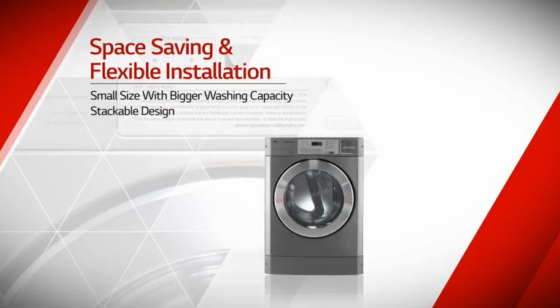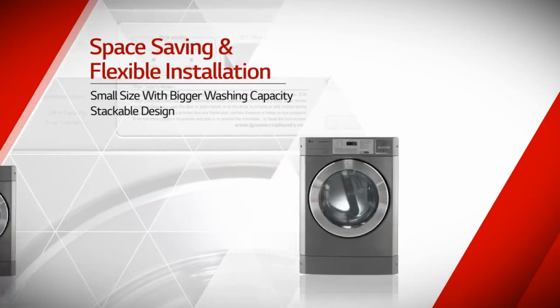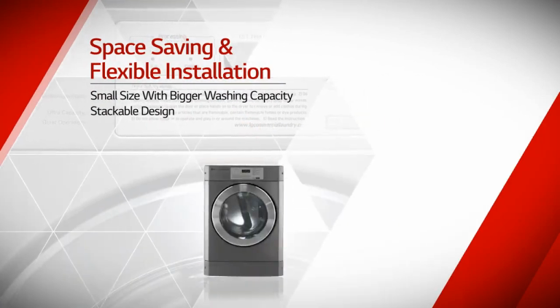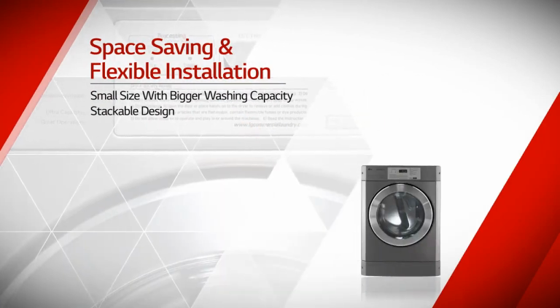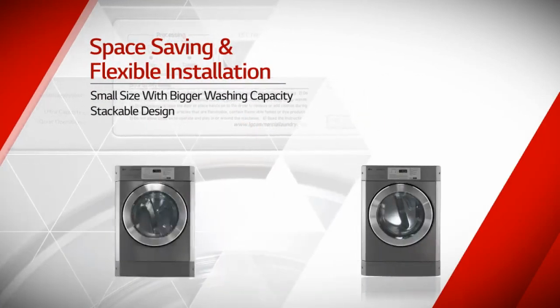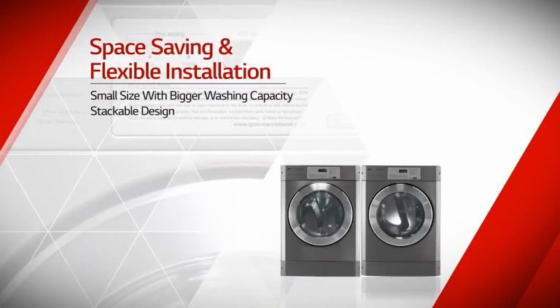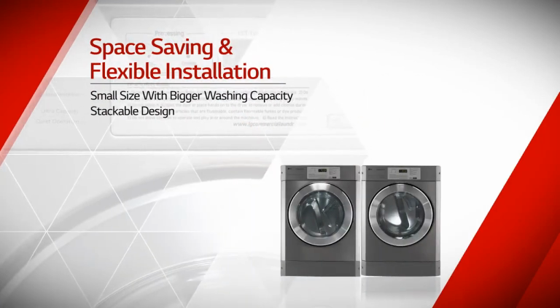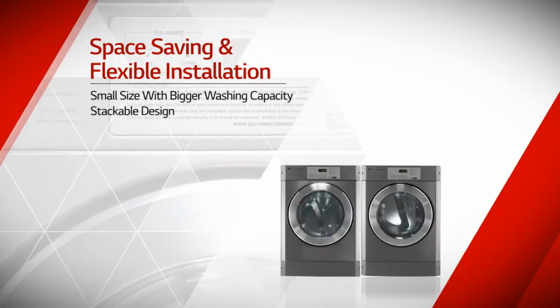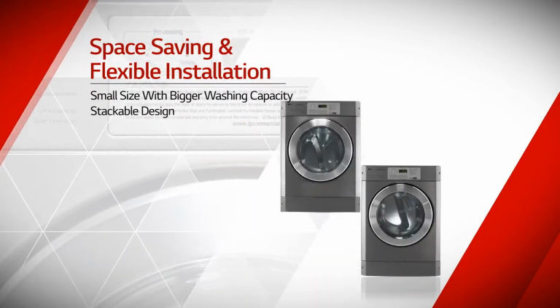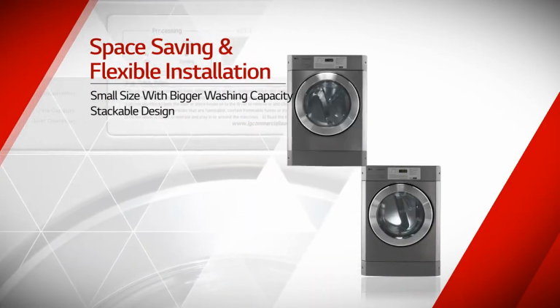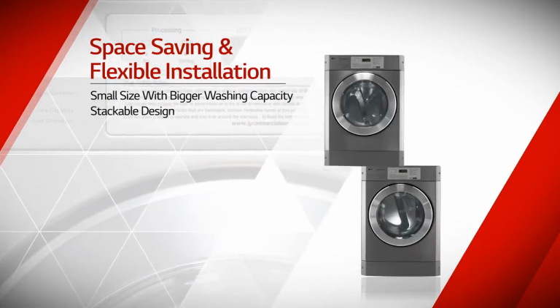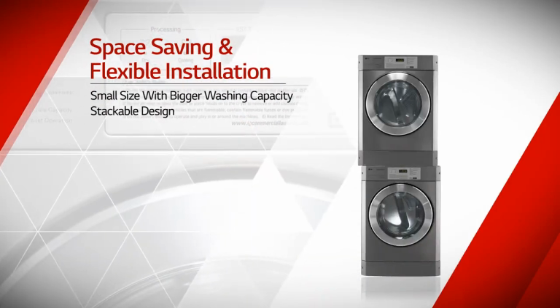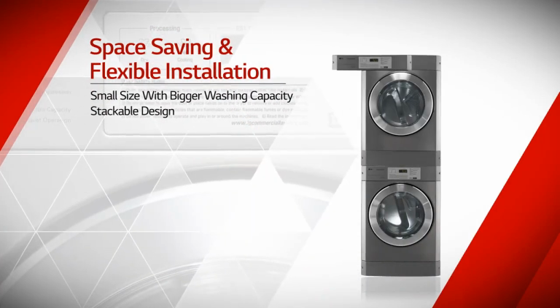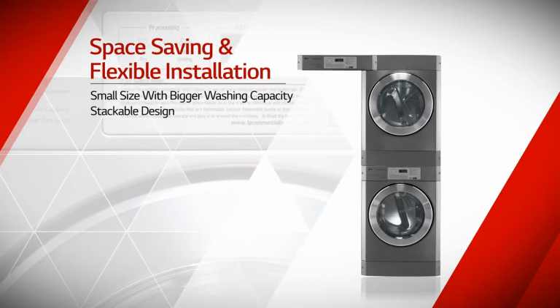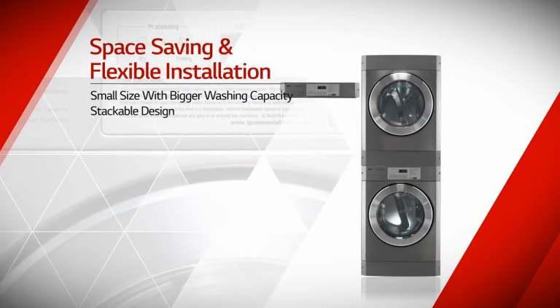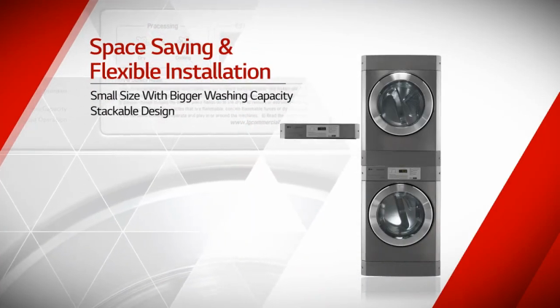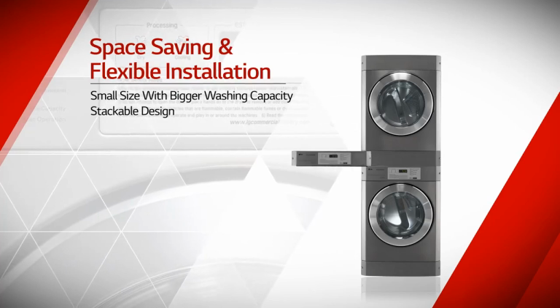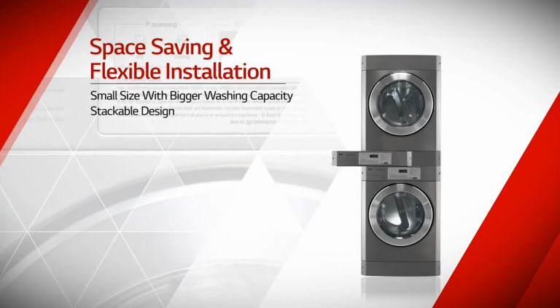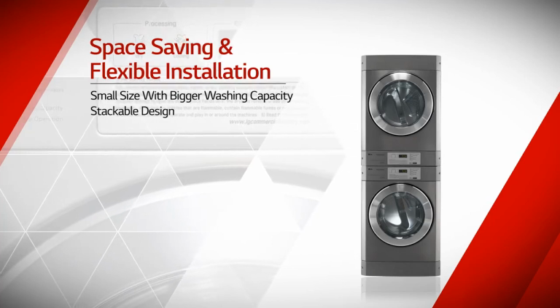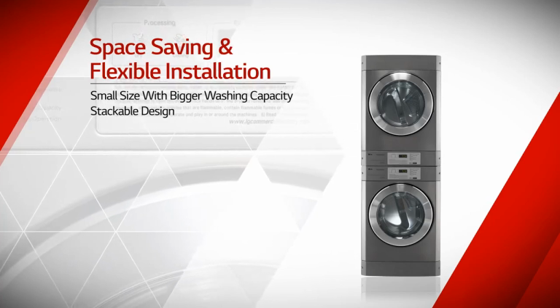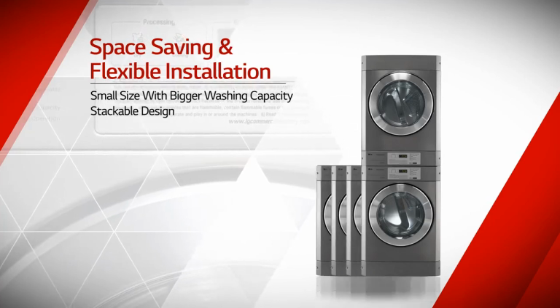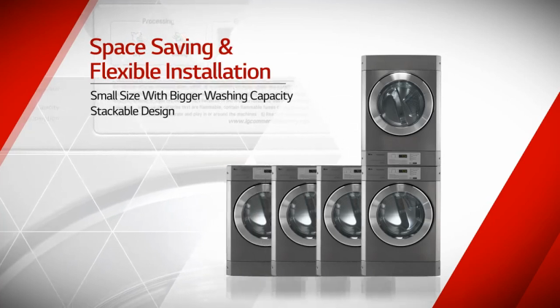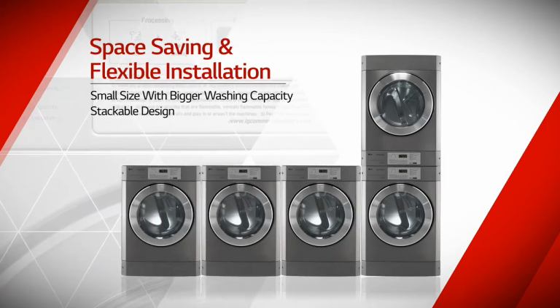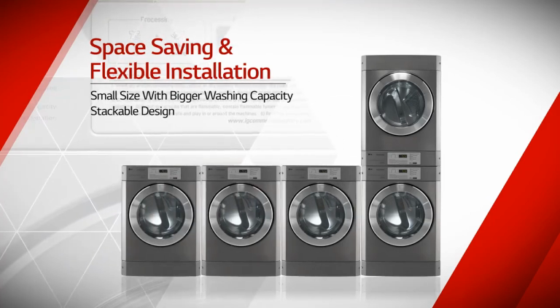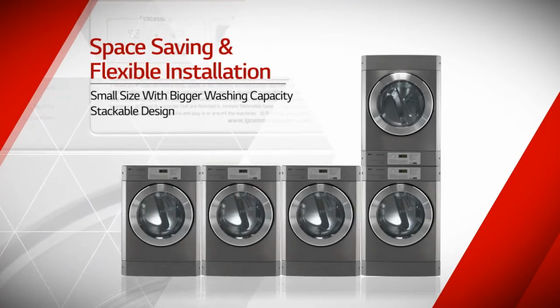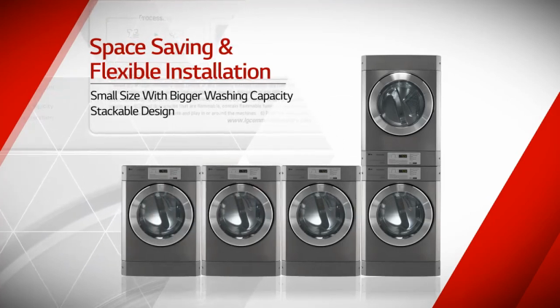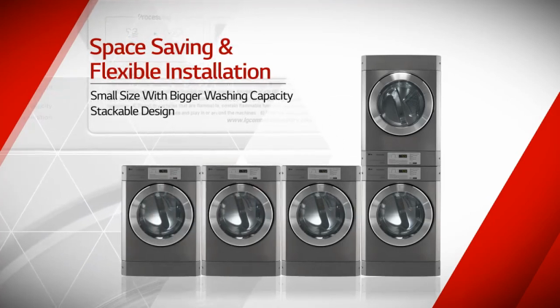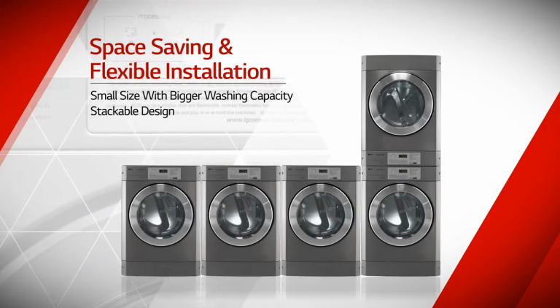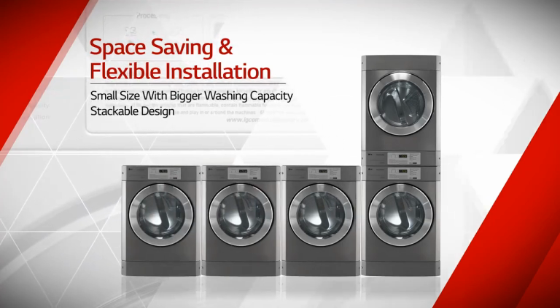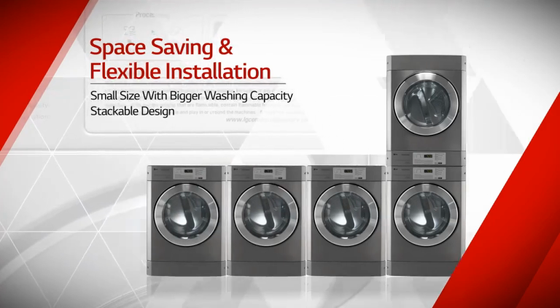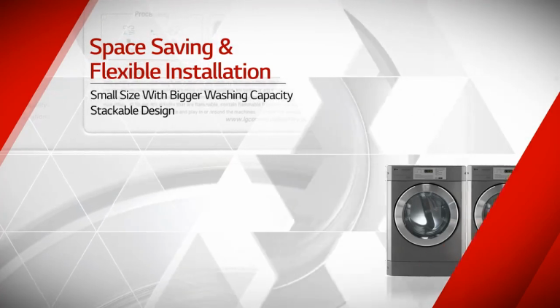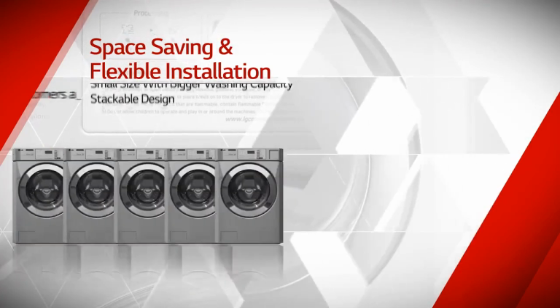The small cabinet size with bigger washing capacity. Stackable design allows more customers and more machines in limited space.